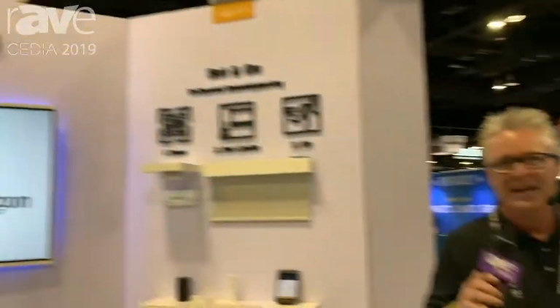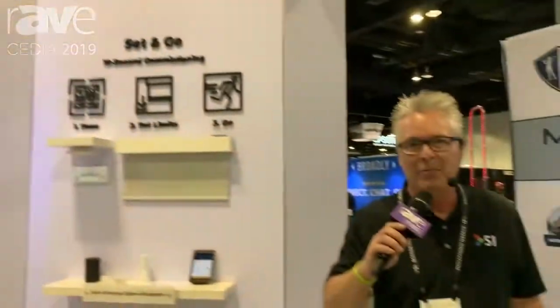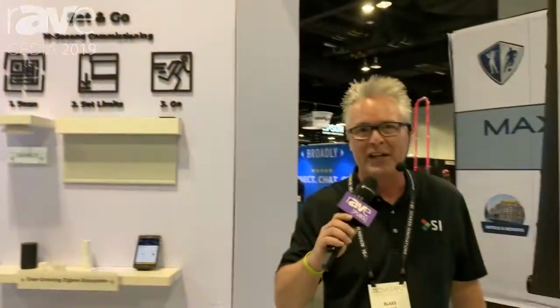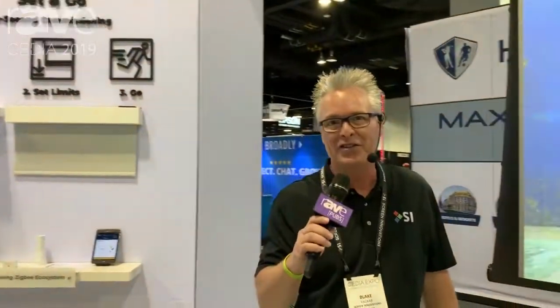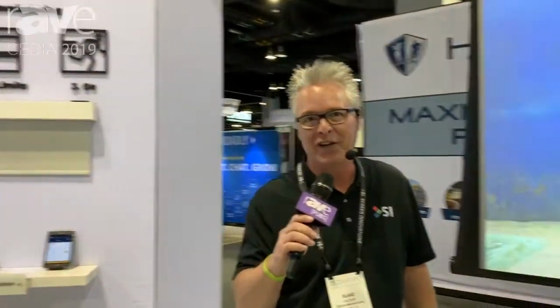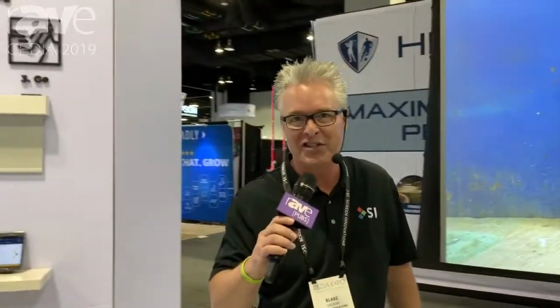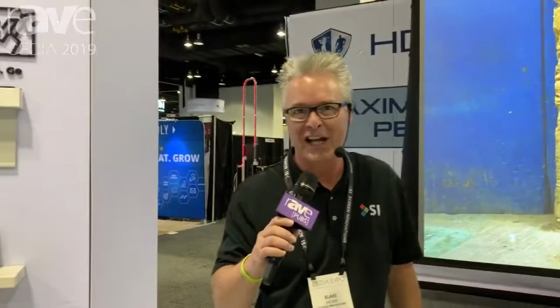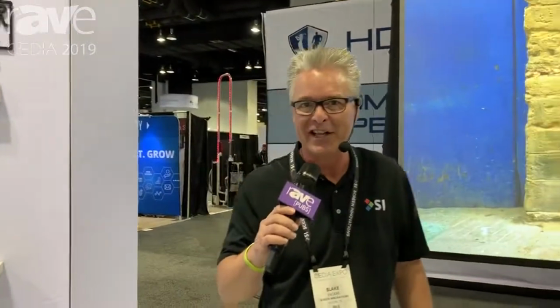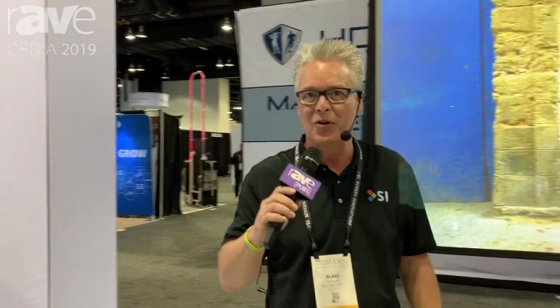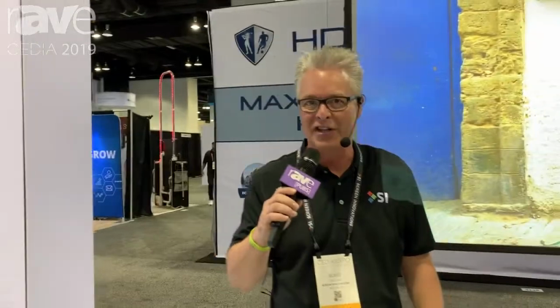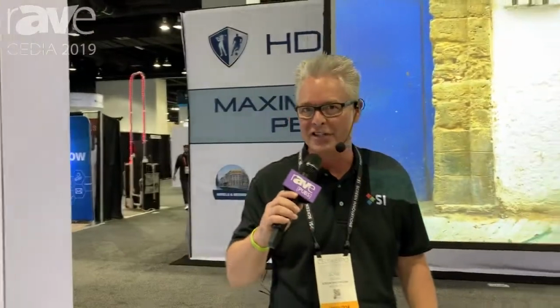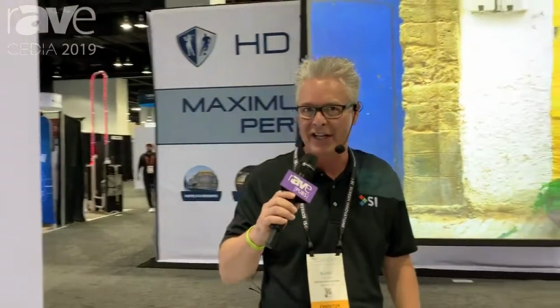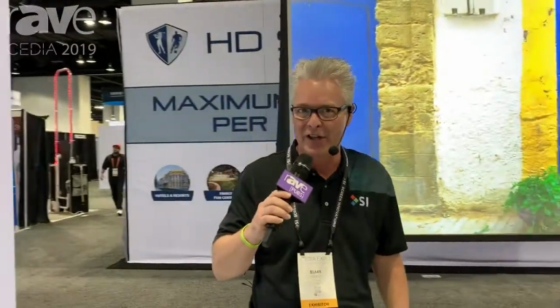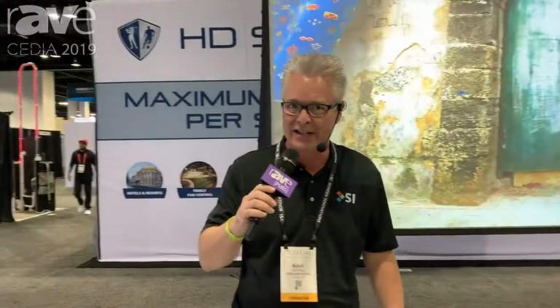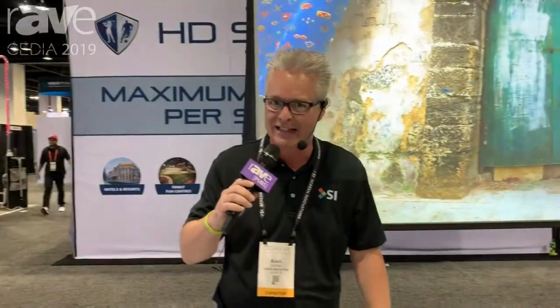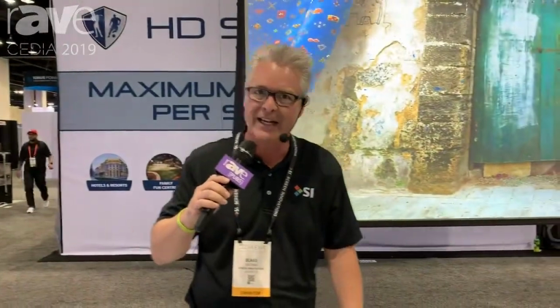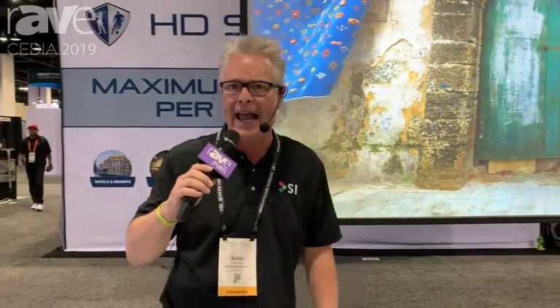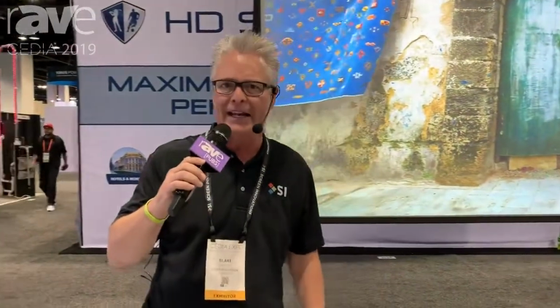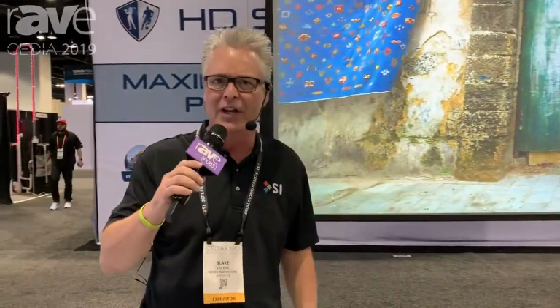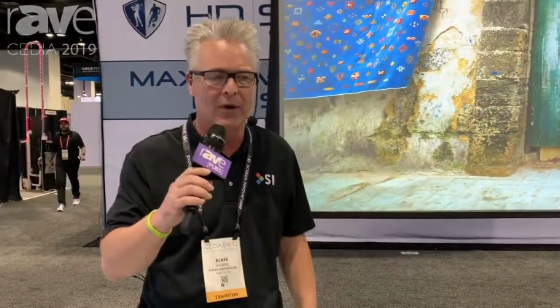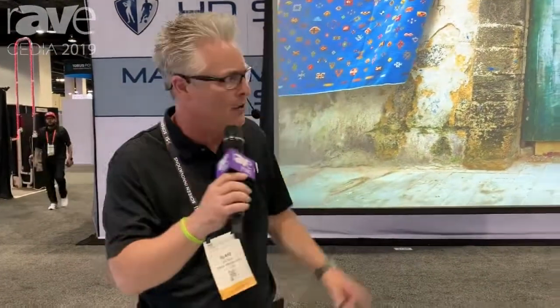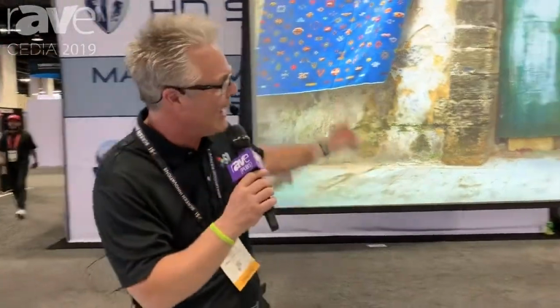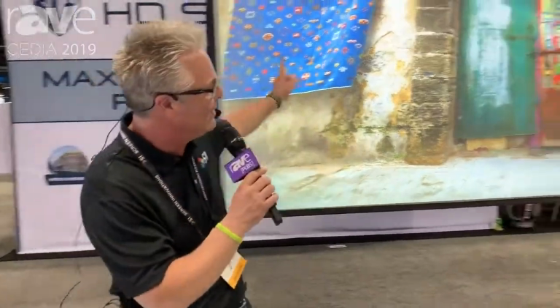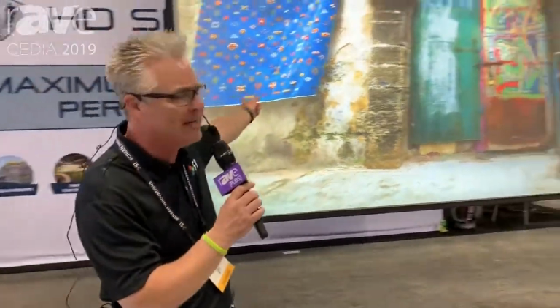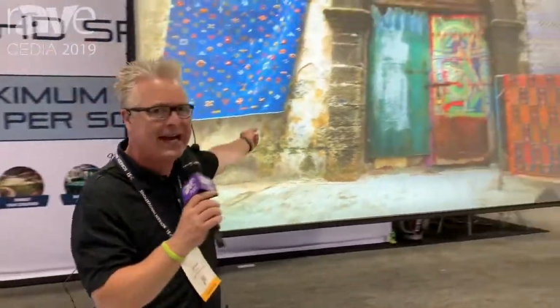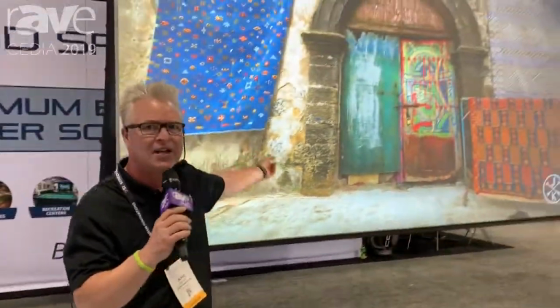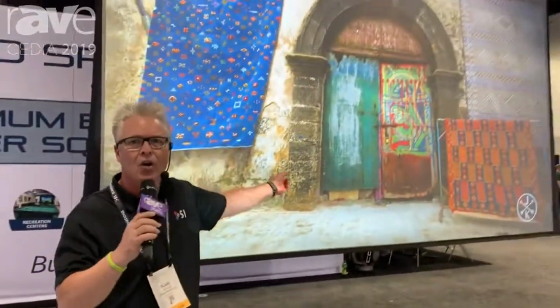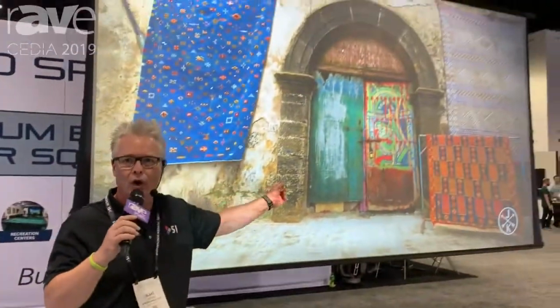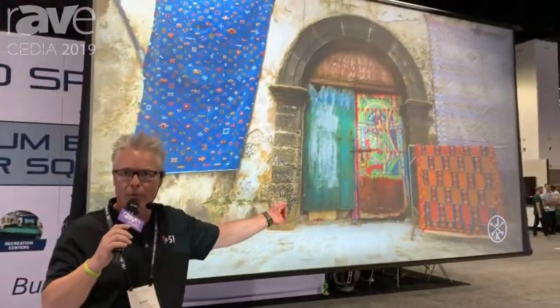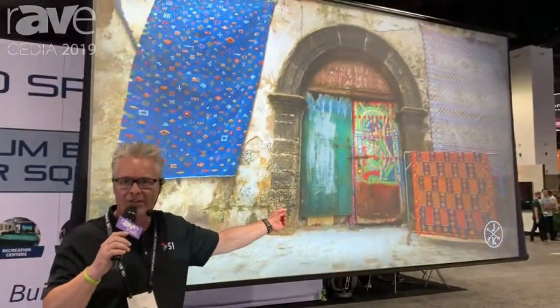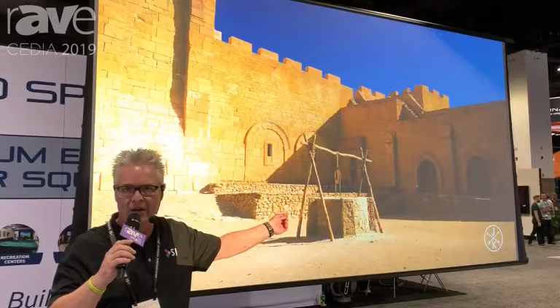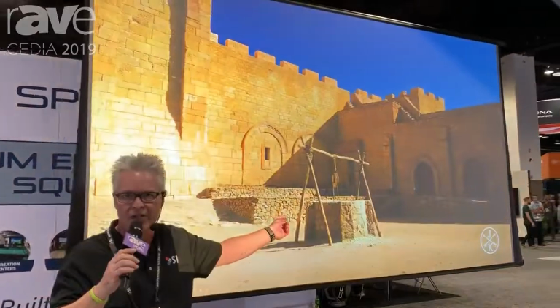Hey, Blake here at the Screen Innovations Galactic Headquarters at CEDIA 2019 in Denver, Colorado. Behind me, guys: Rollable Television.